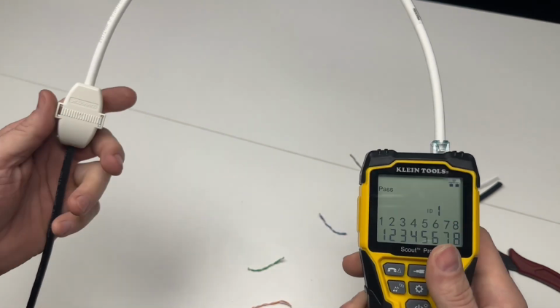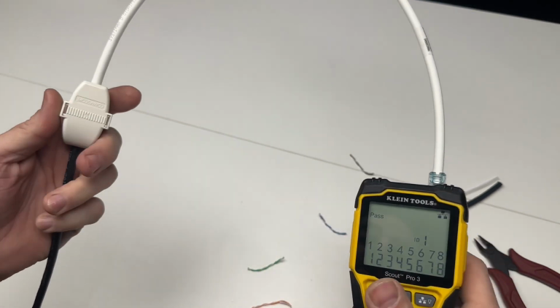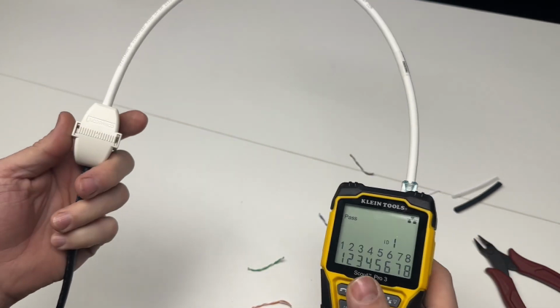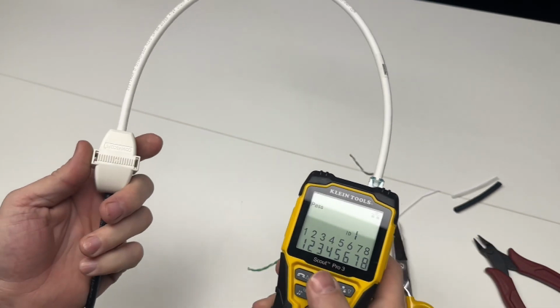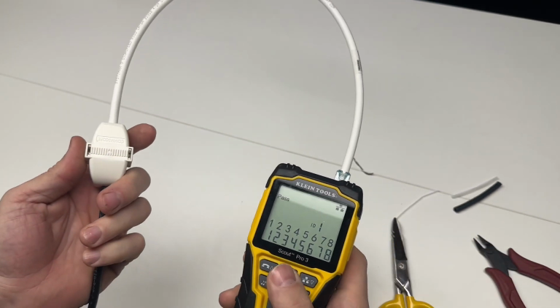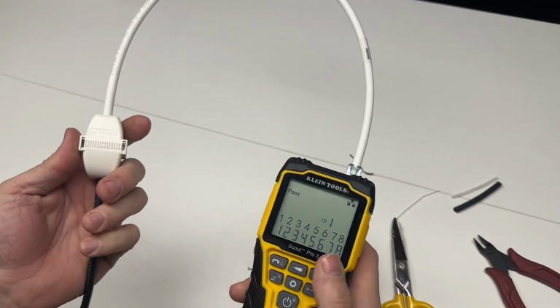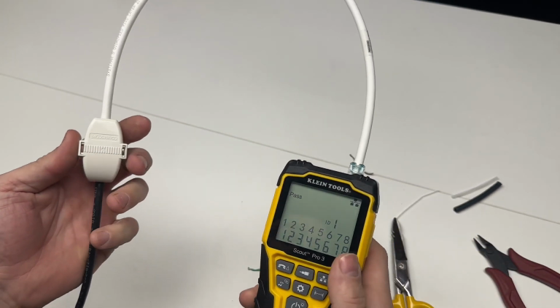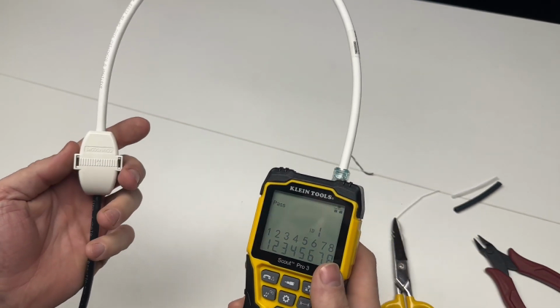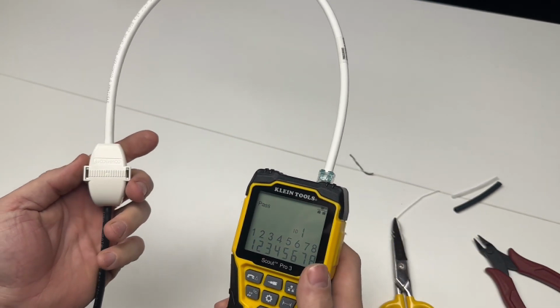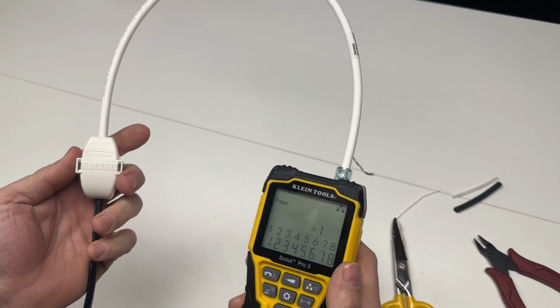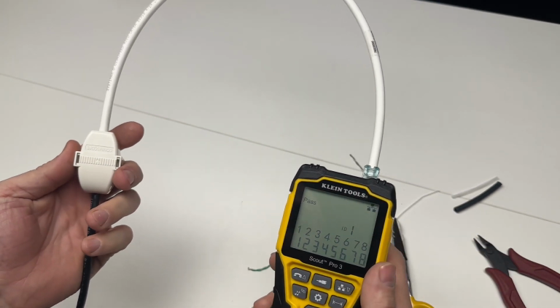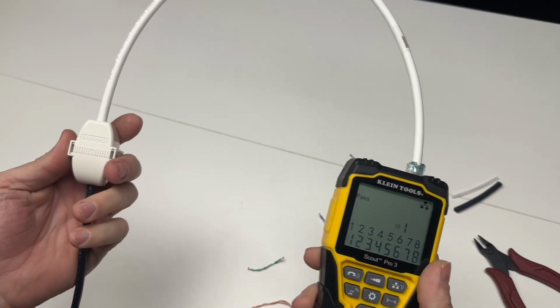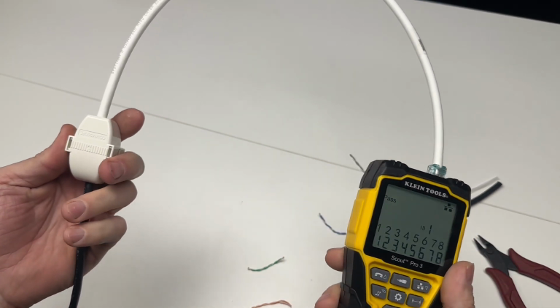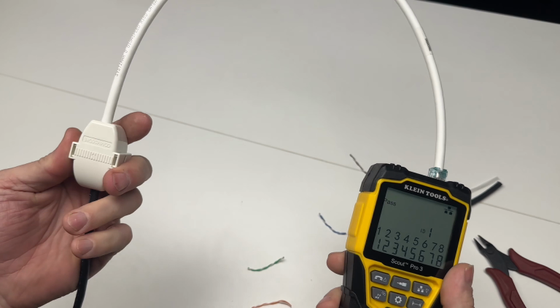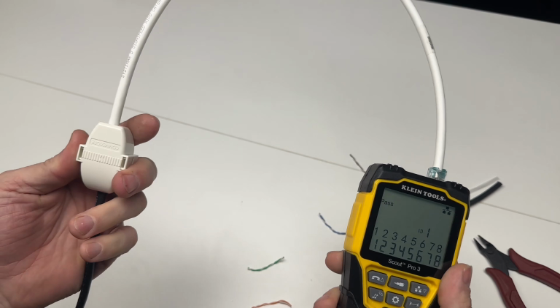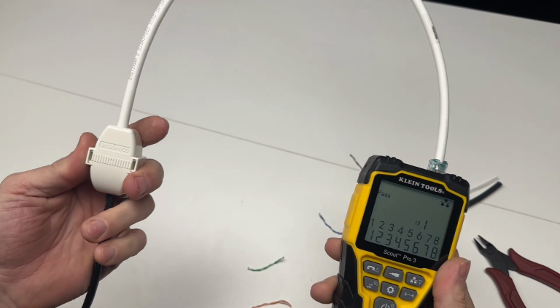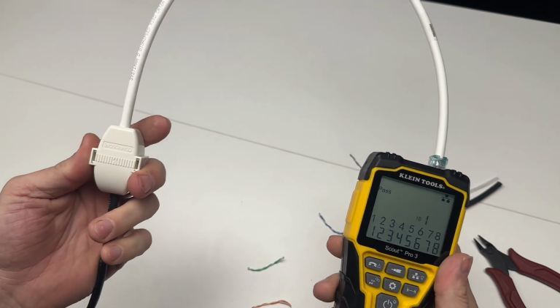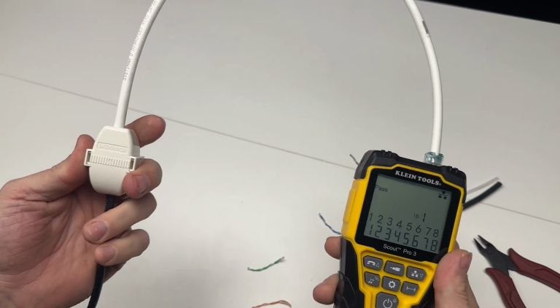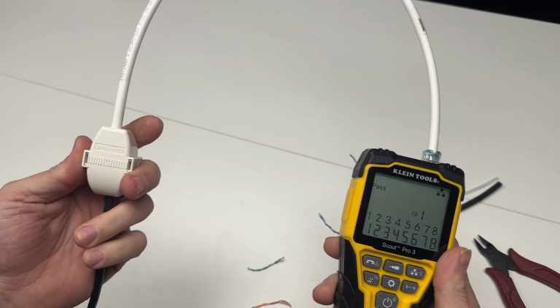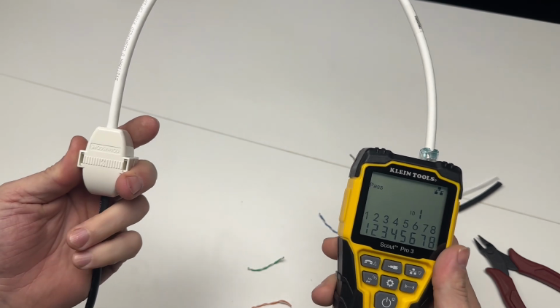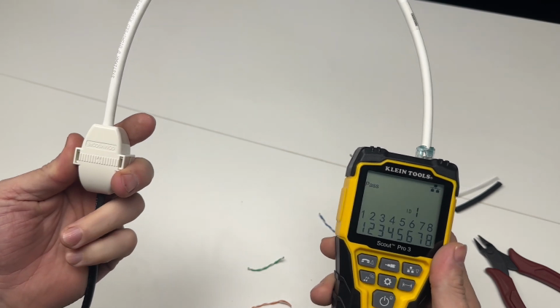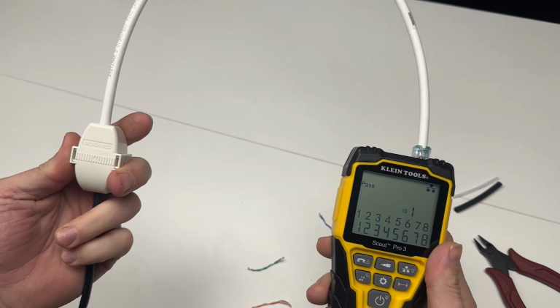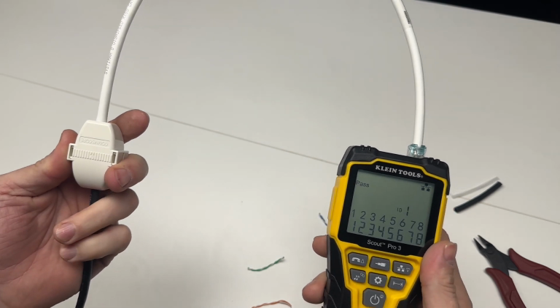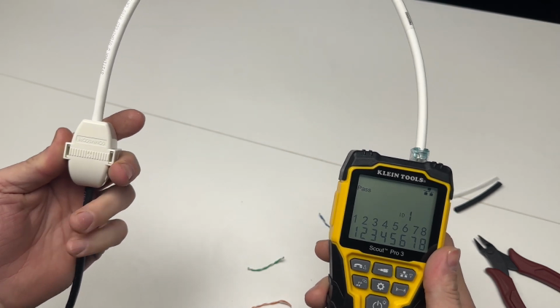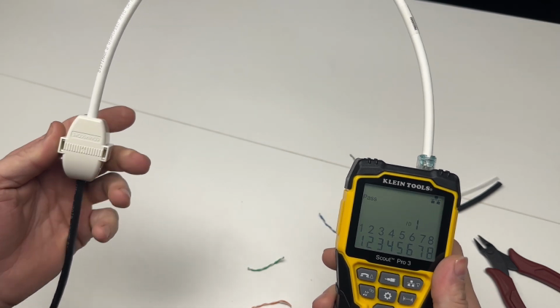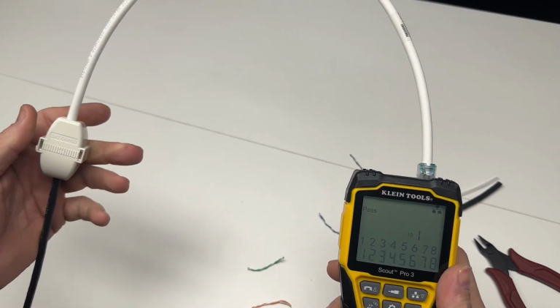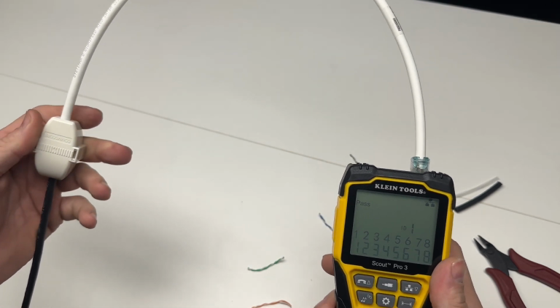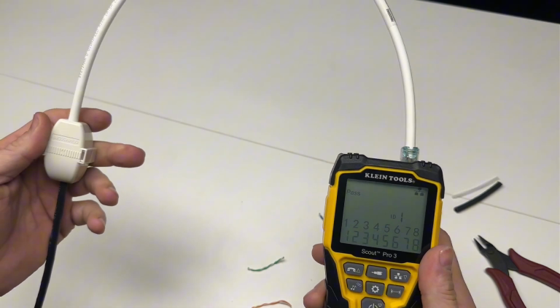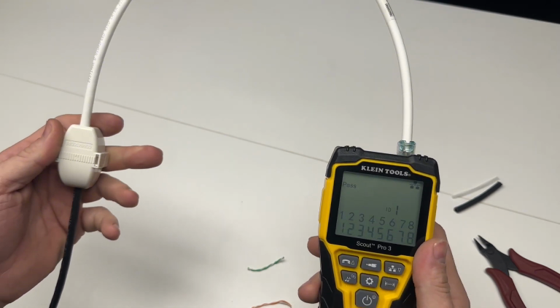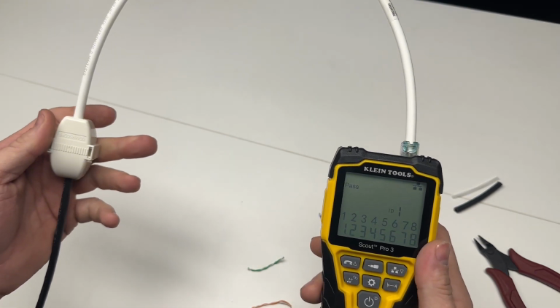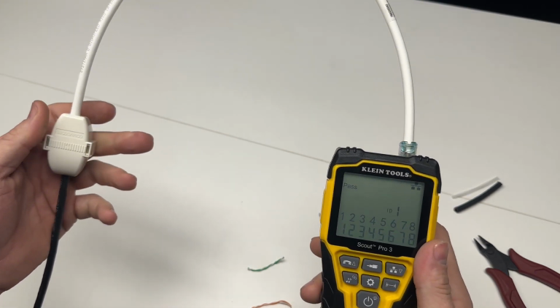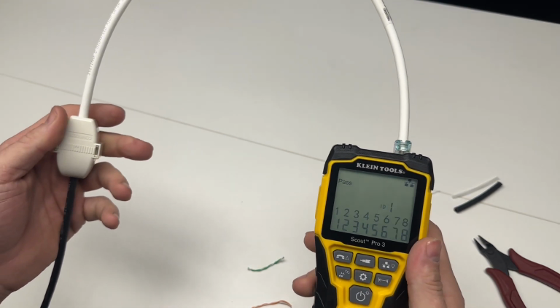Thank you for watching how to terminate a Comscope CCA connector and we'll see you in the next video.